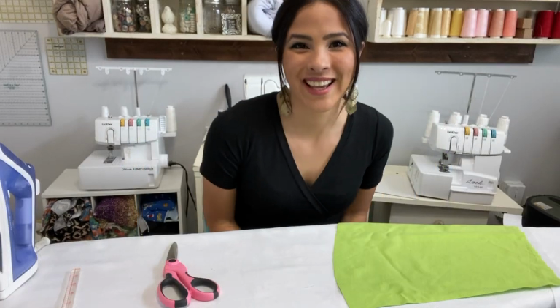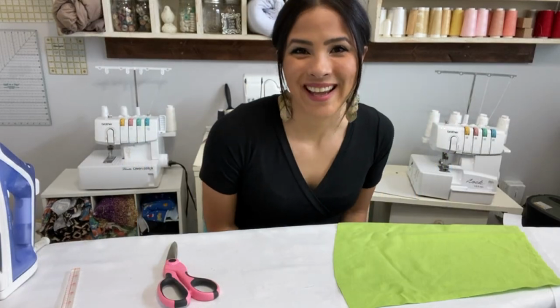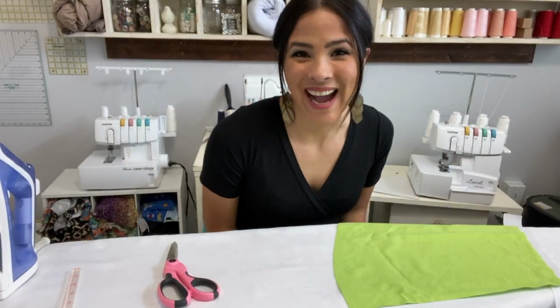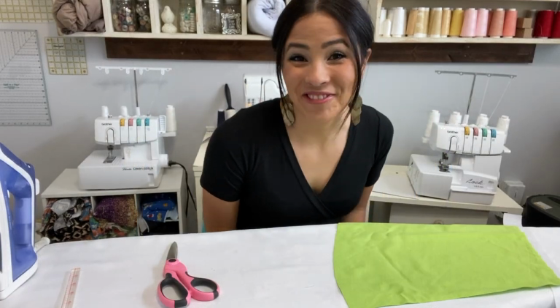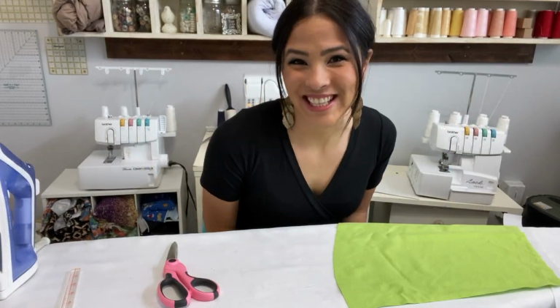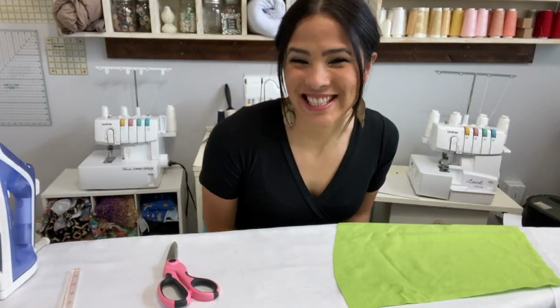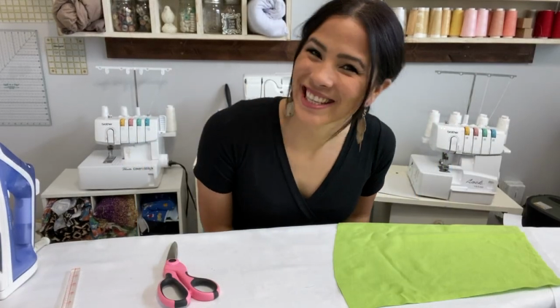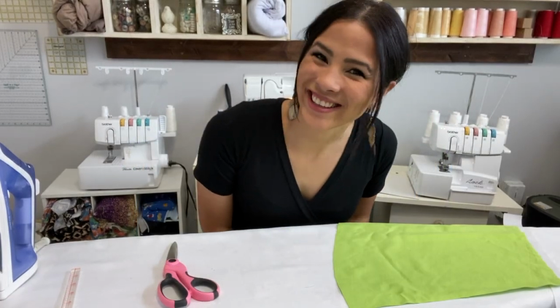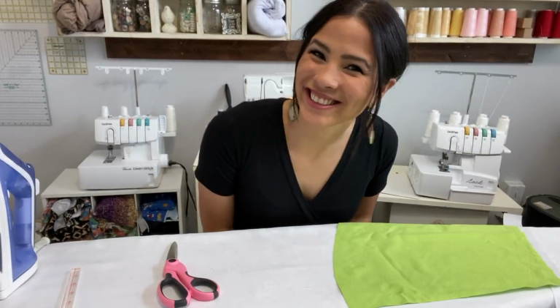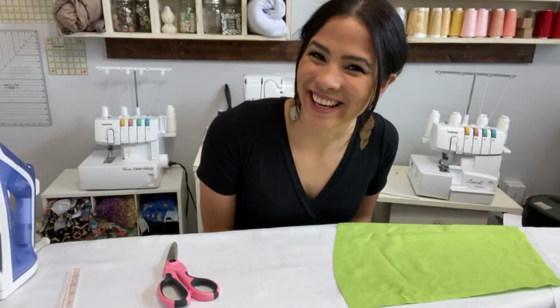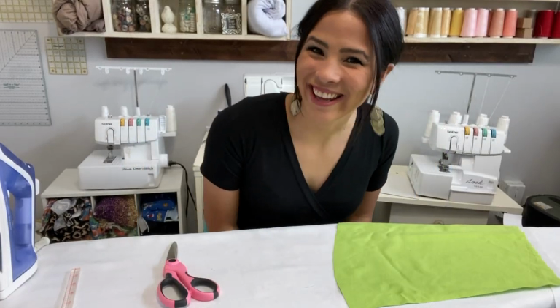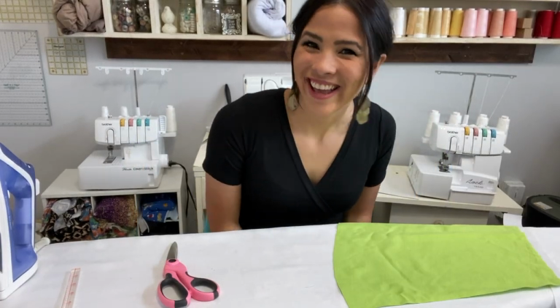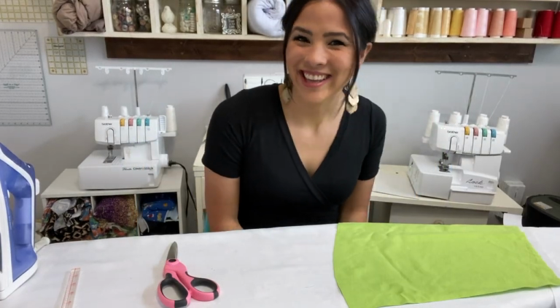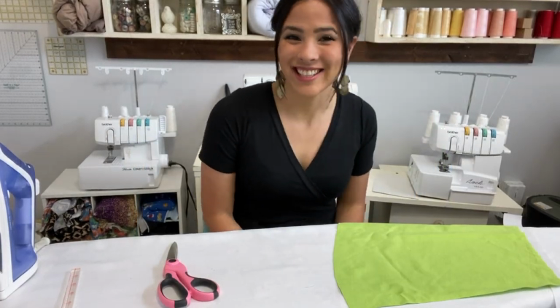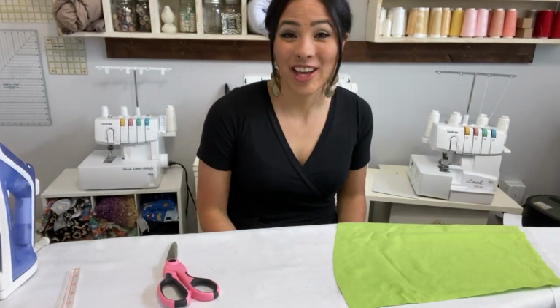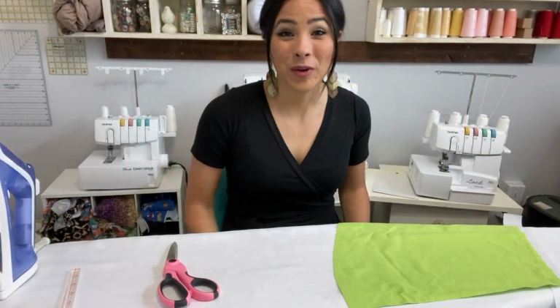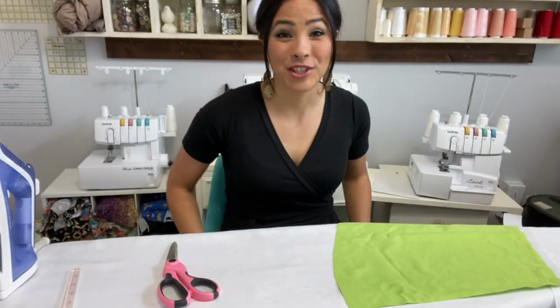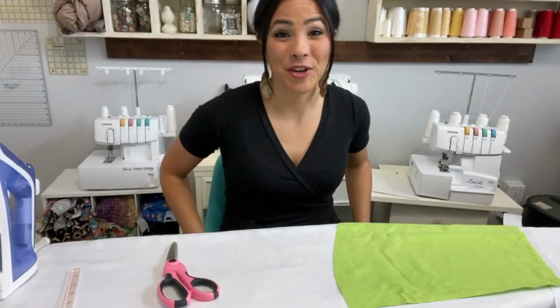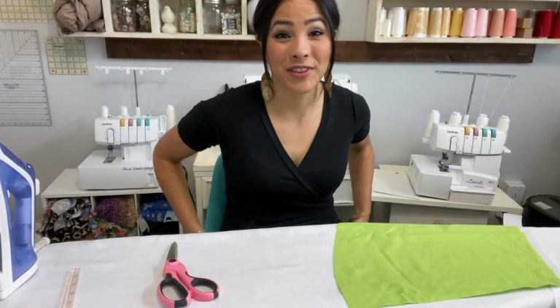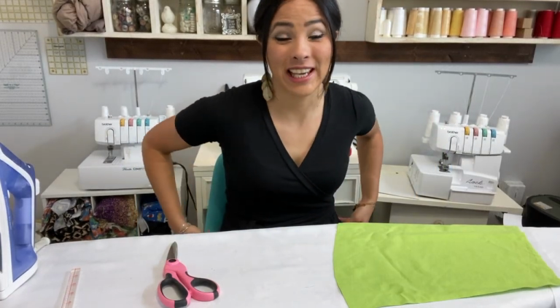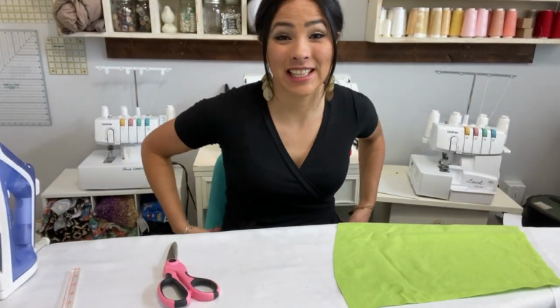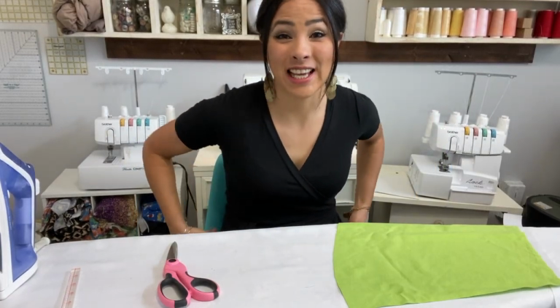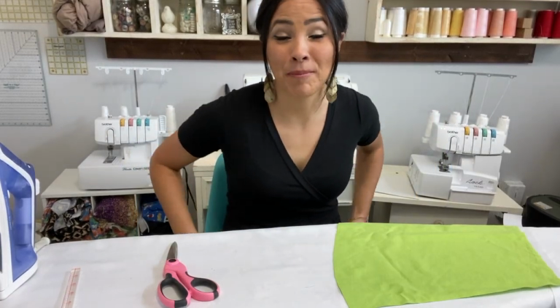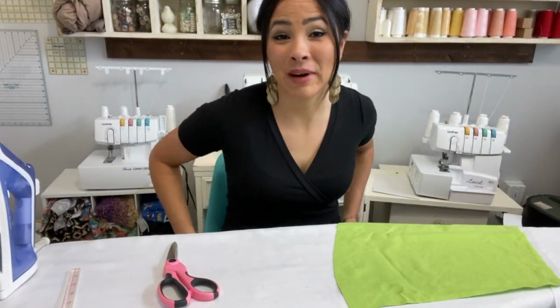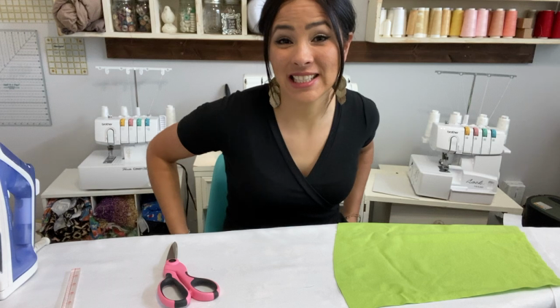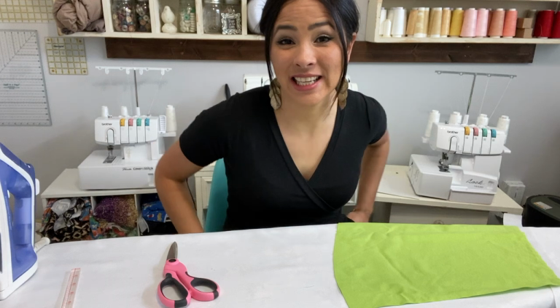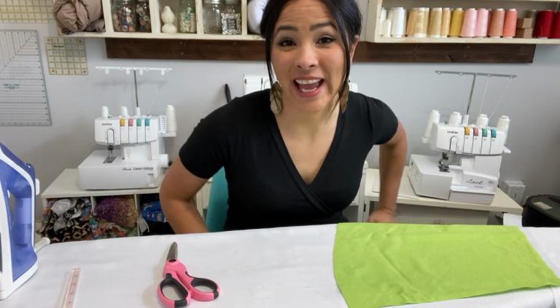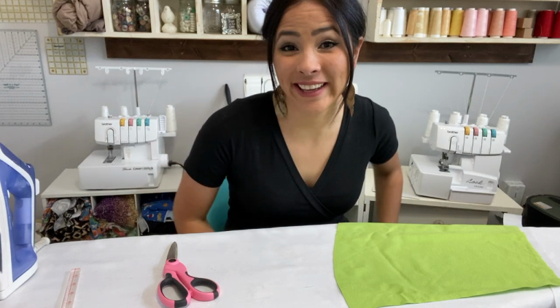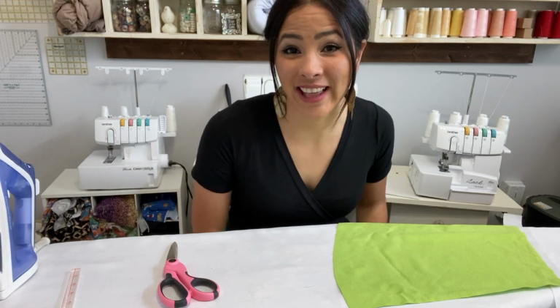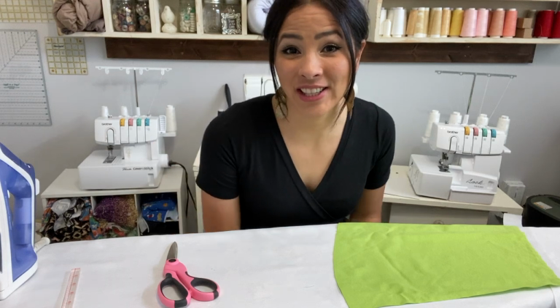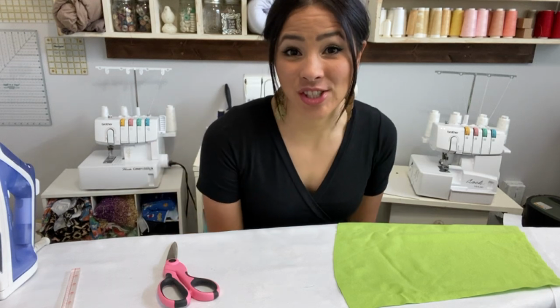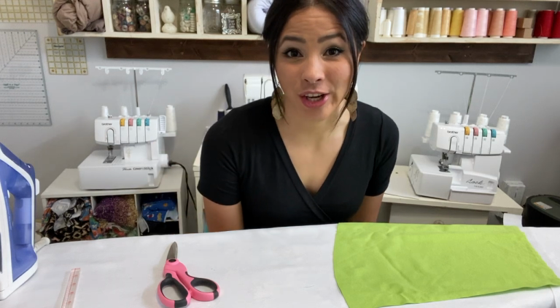Hi friends, it's Diana here today and today we are sewing the kids button A-line skirt.